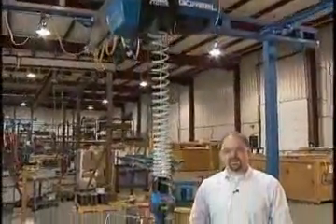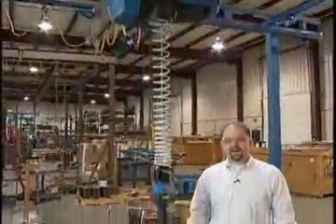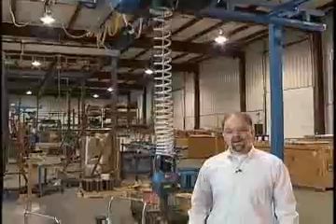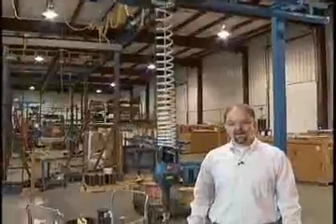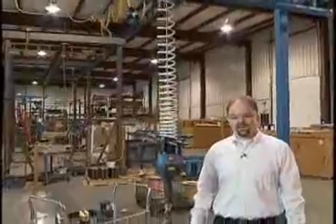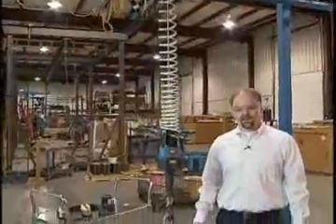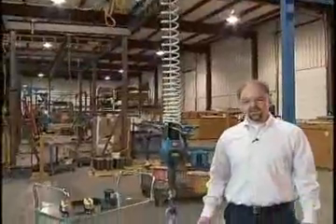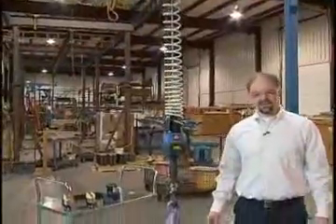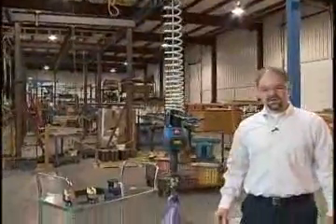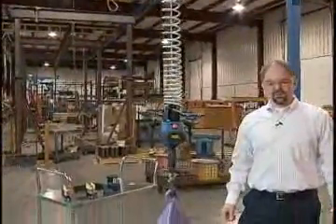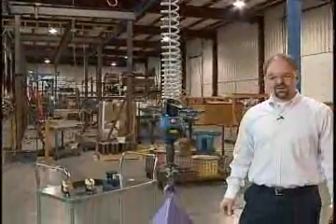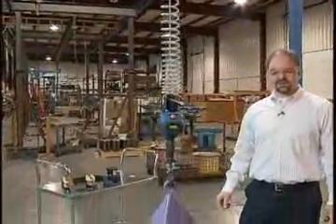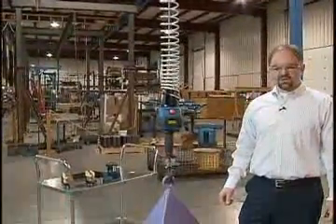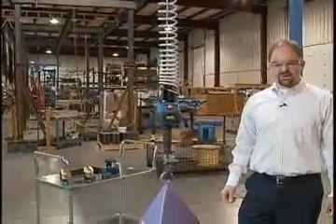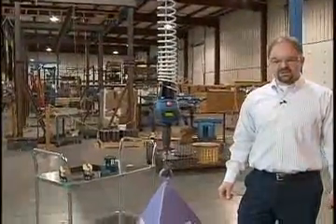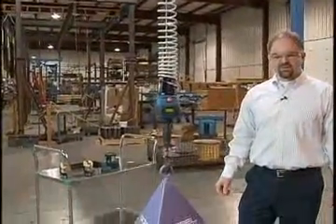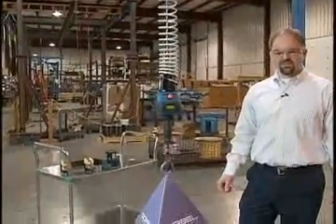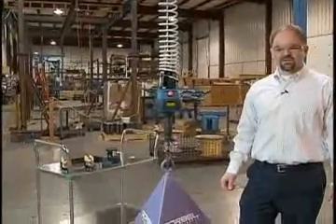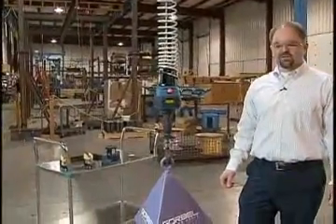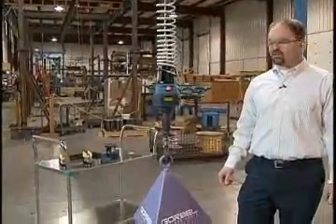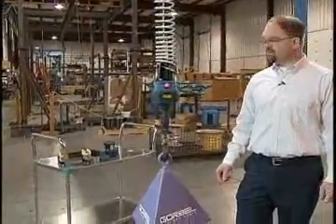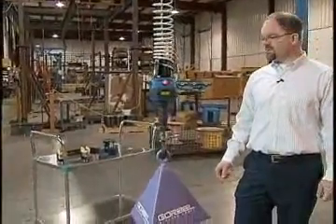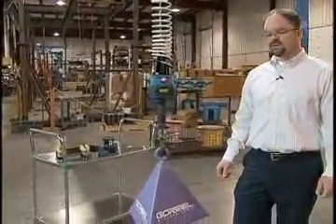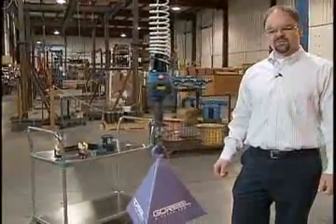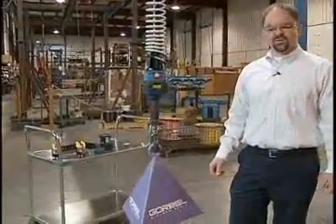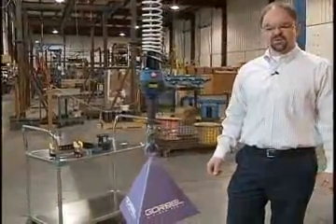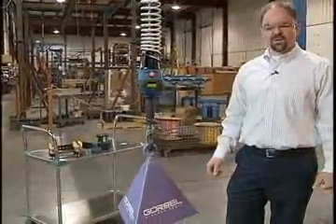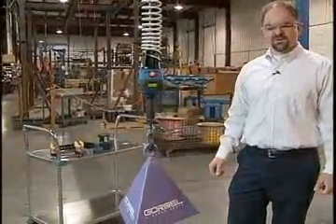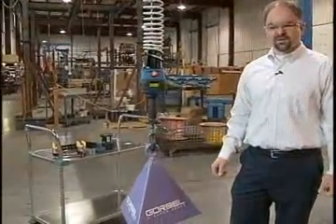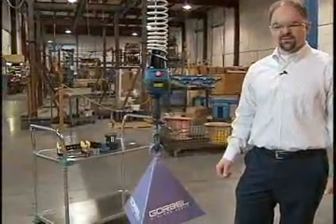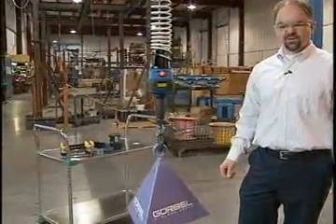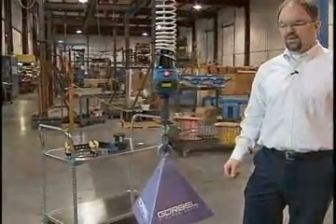Hi, I'm Mark Grandusky. I'm the product sales manager for the GeForce Intelligent Lift Device product line for Gorbel.